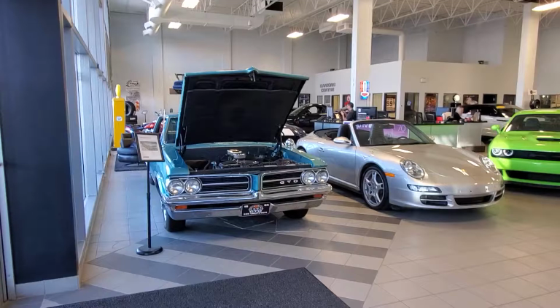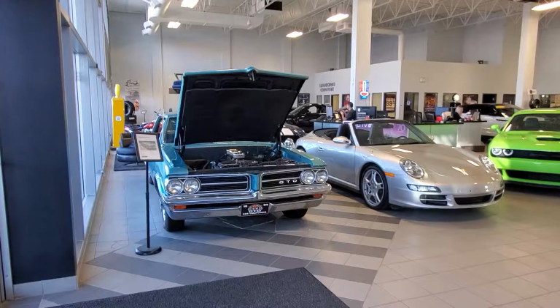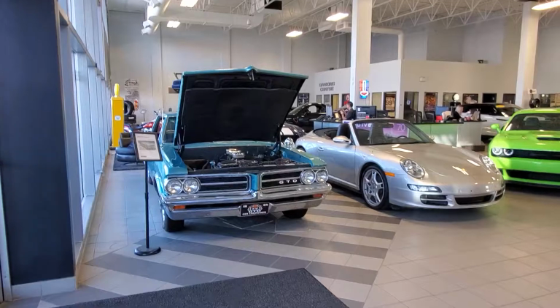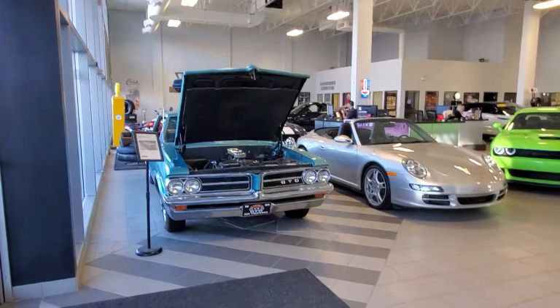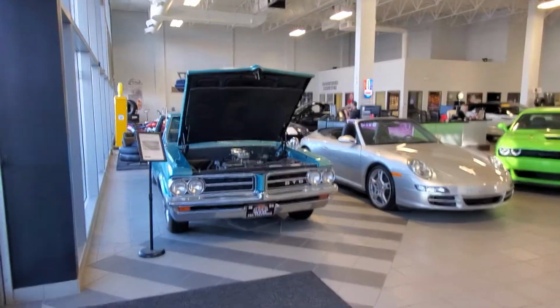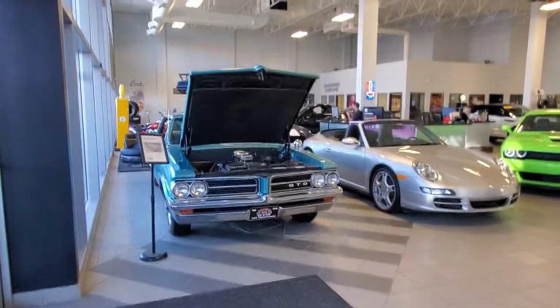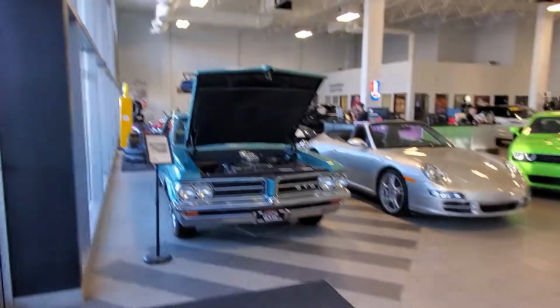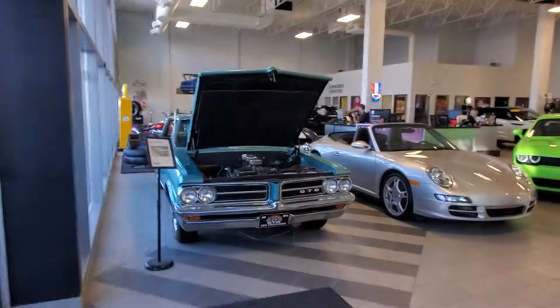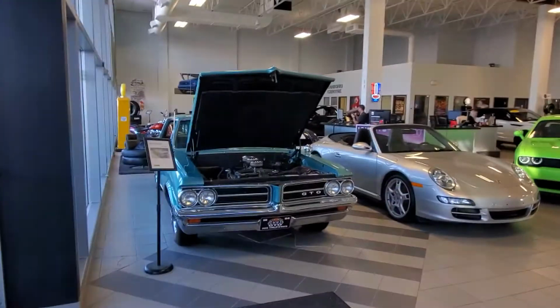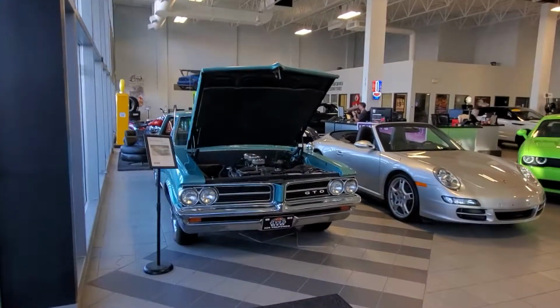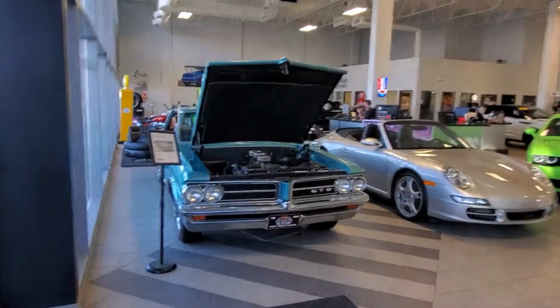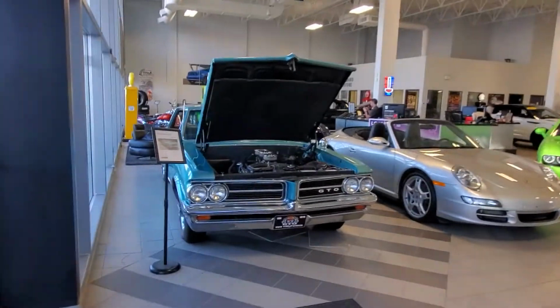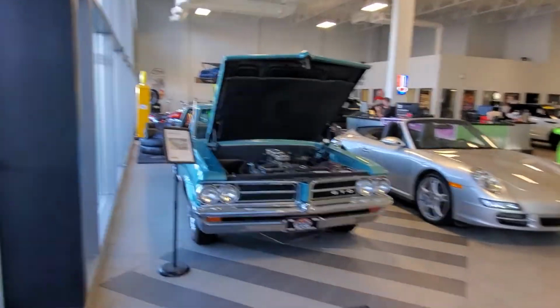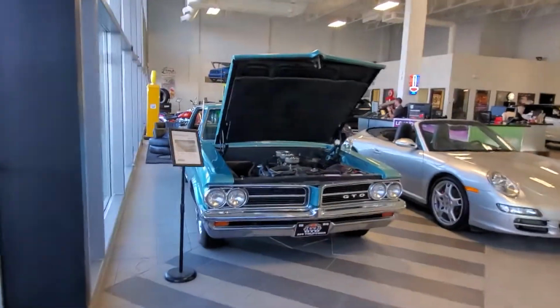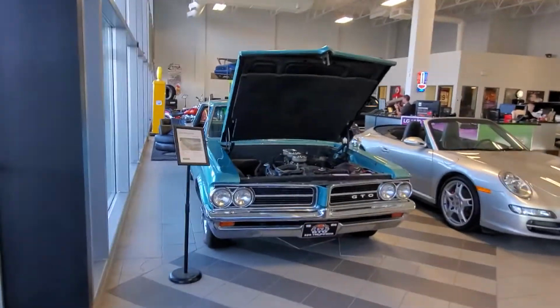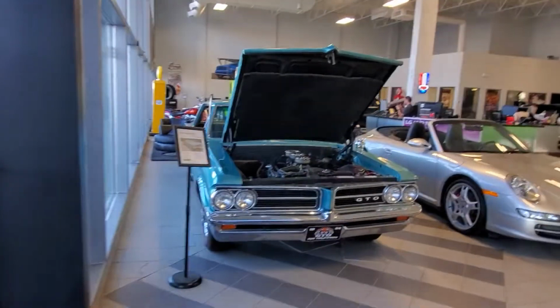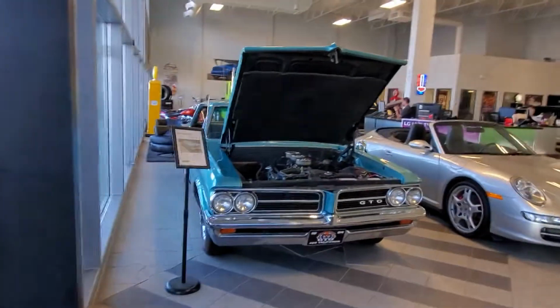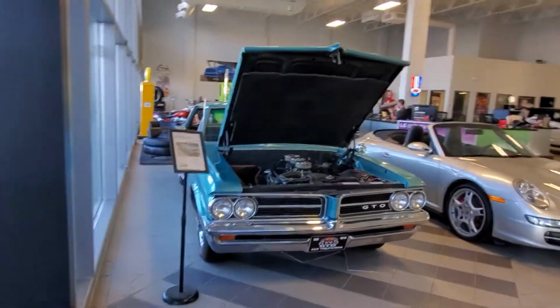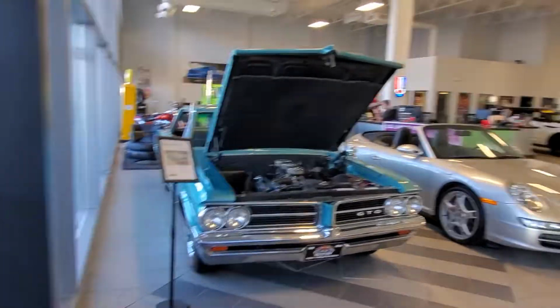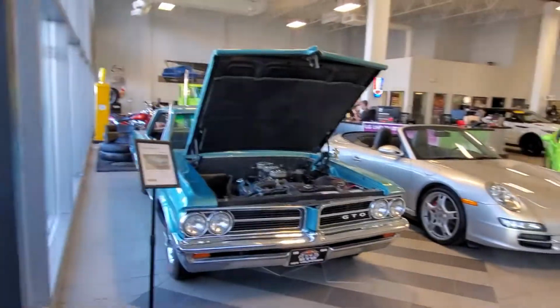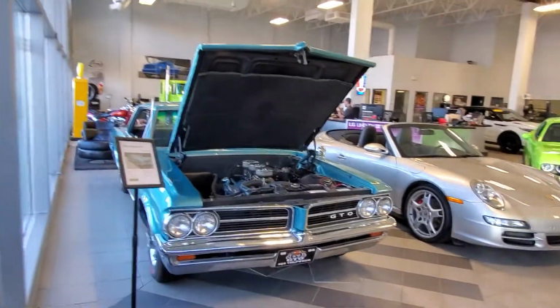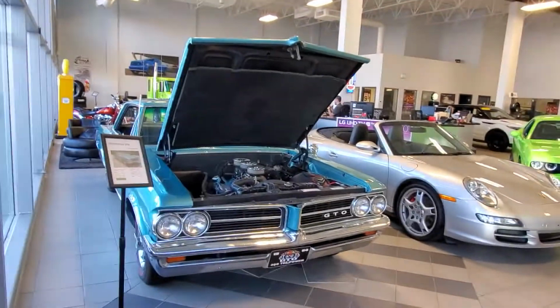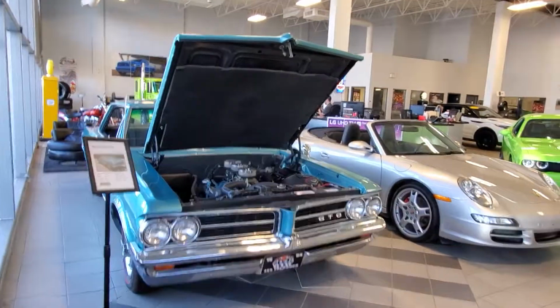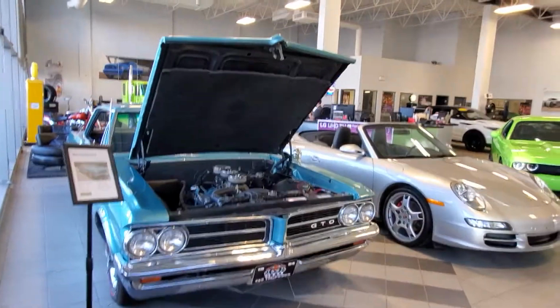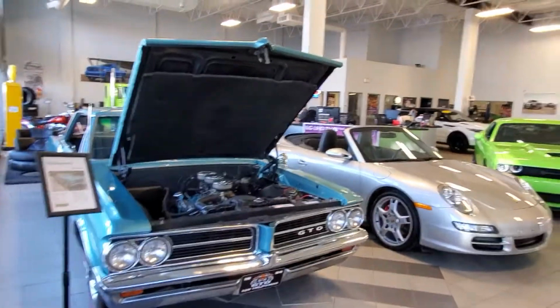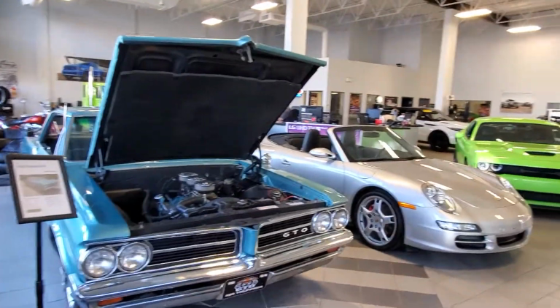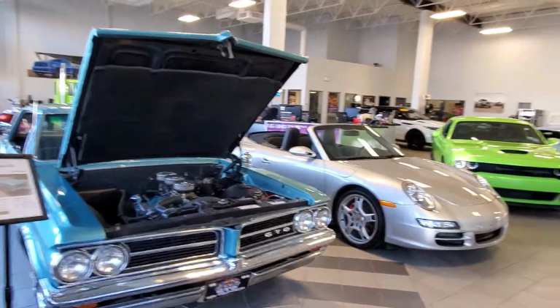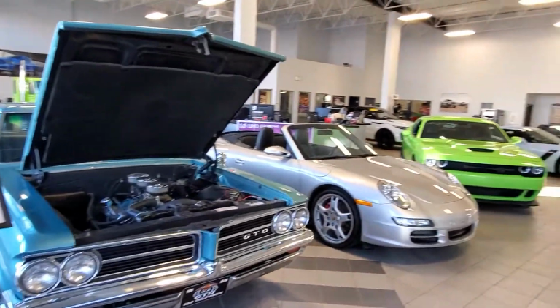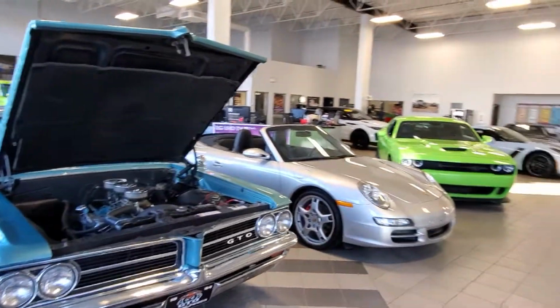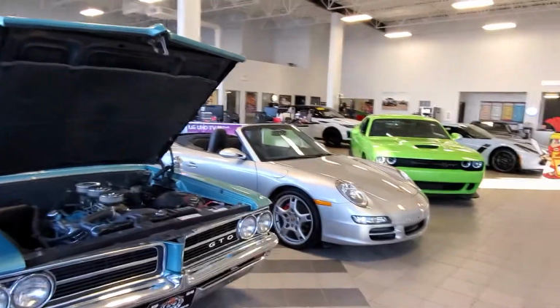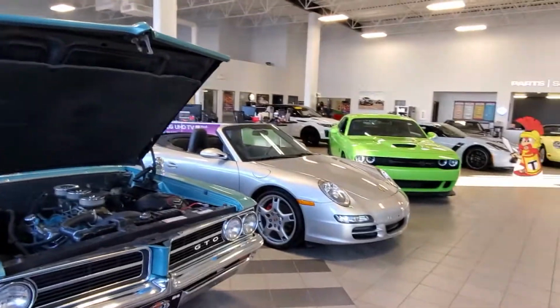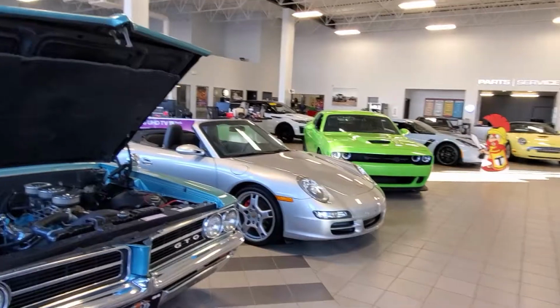Good morning Danny, it's Randy down here at Titan Automotive. I just wanted to send you a quick dealership tour so you can see what we're all about down here.